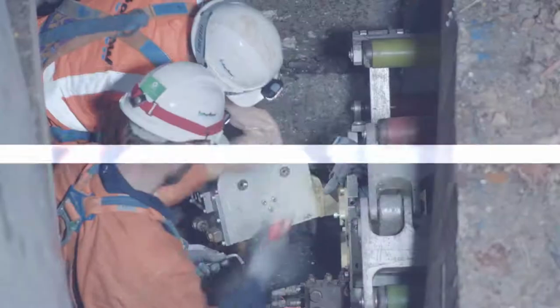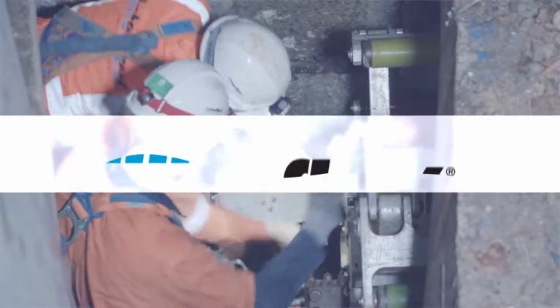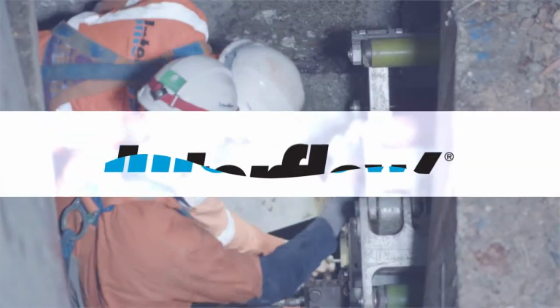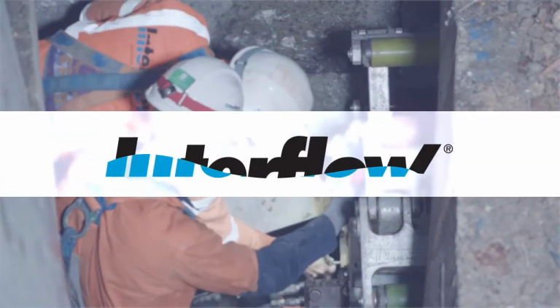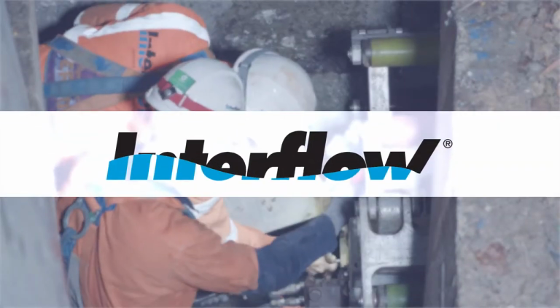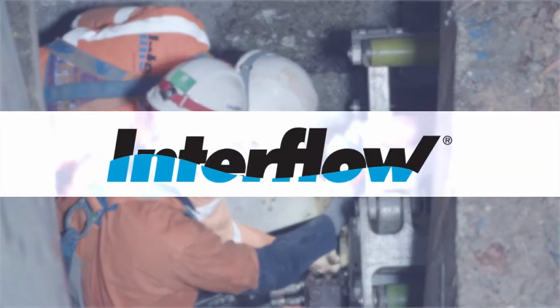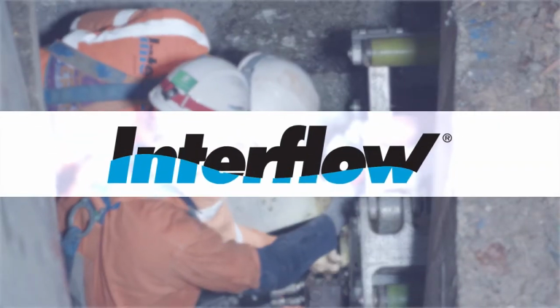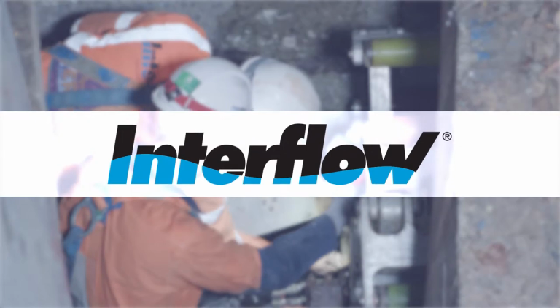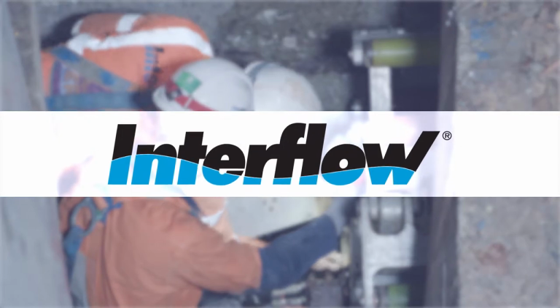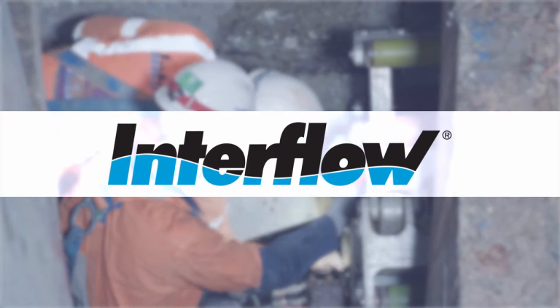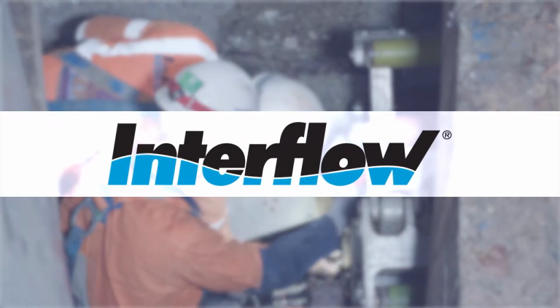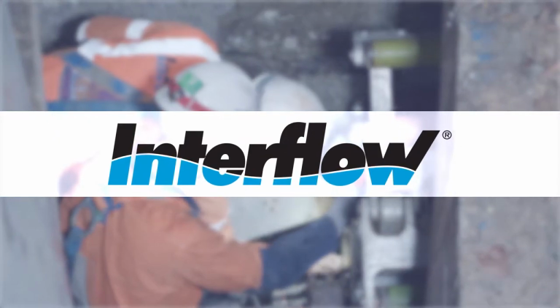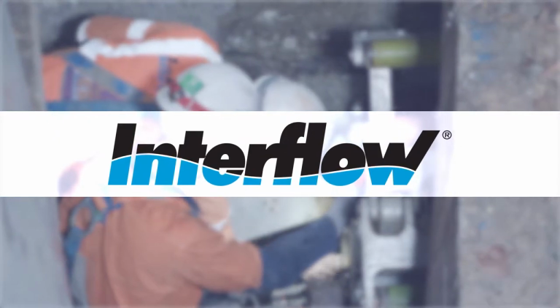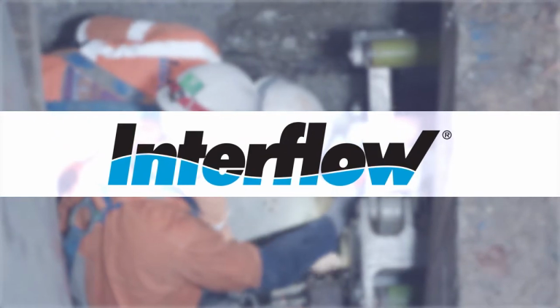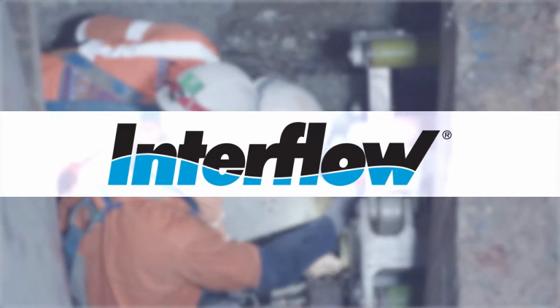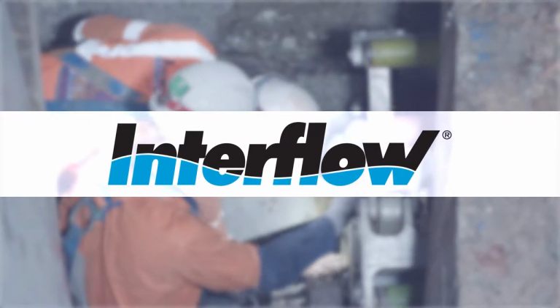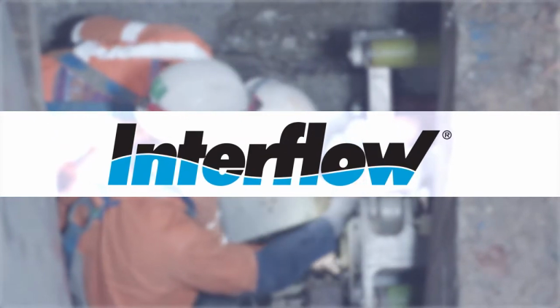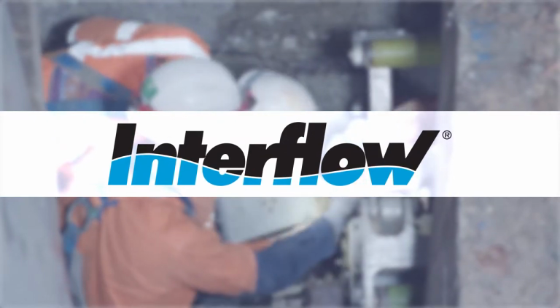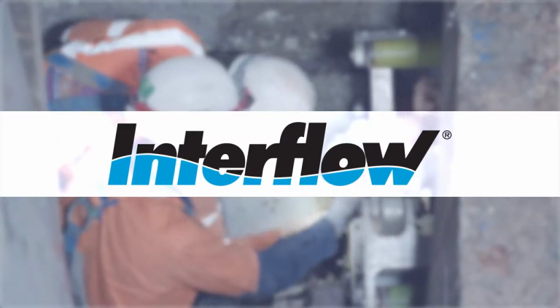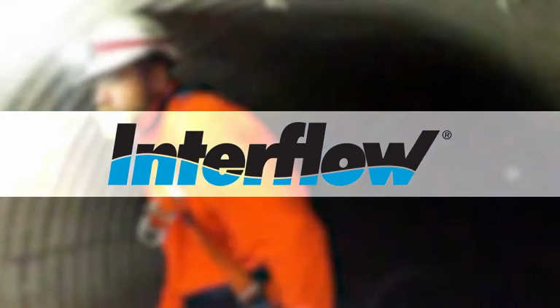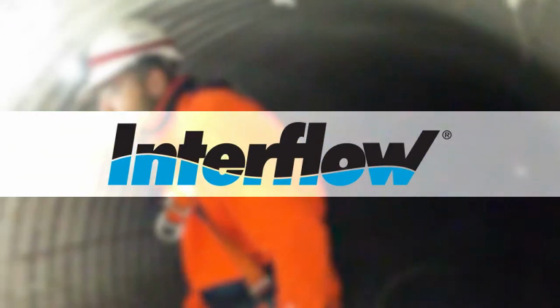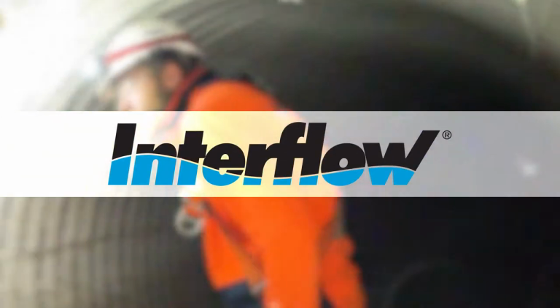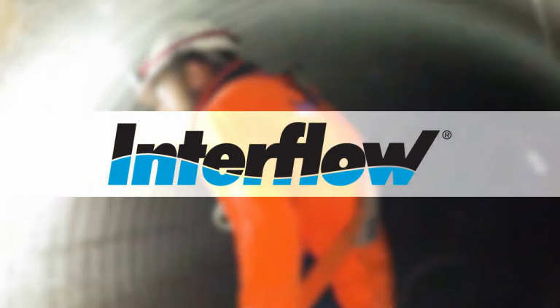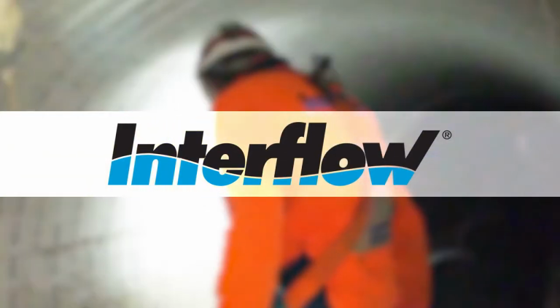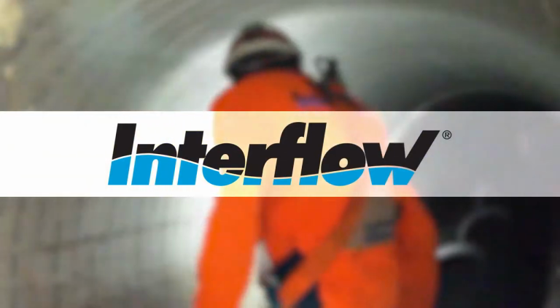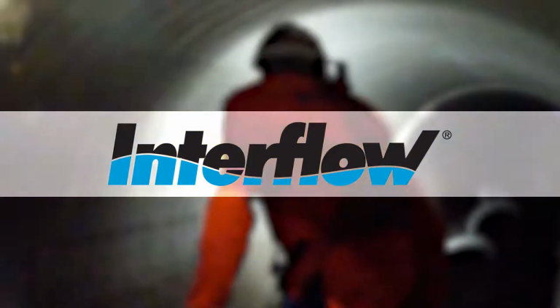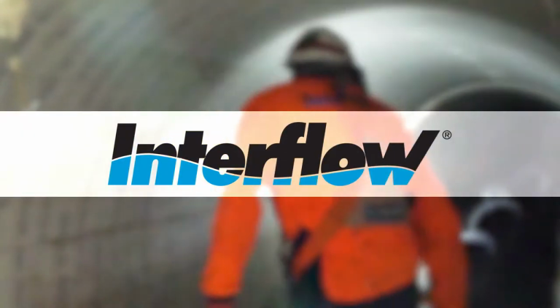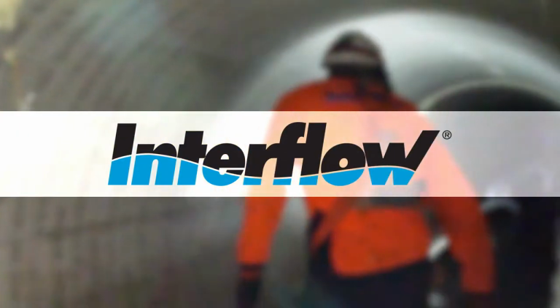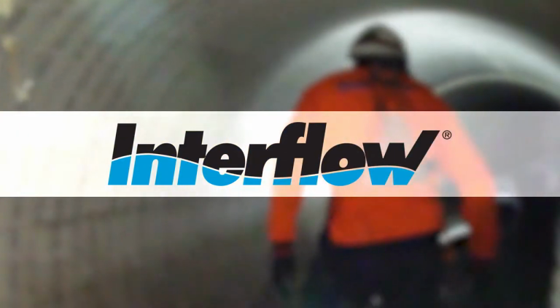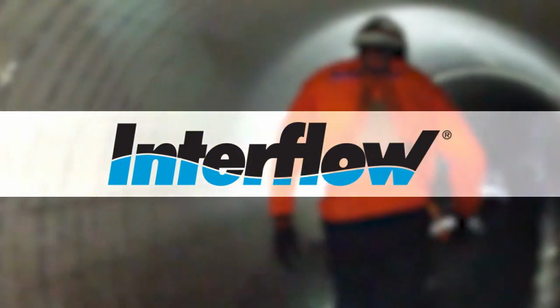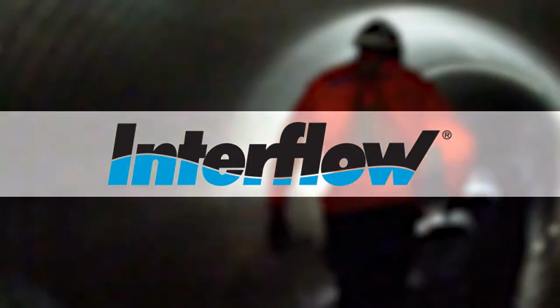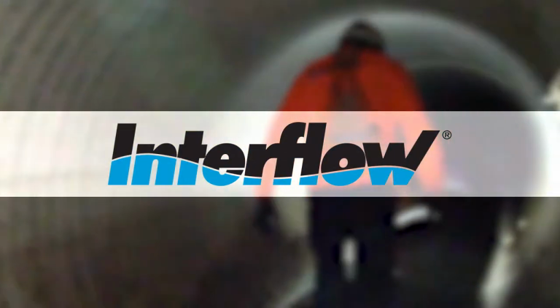The Sunshine Coast stormwater pipeline at Mooloolaba has been given another 50-plus years of longevity.